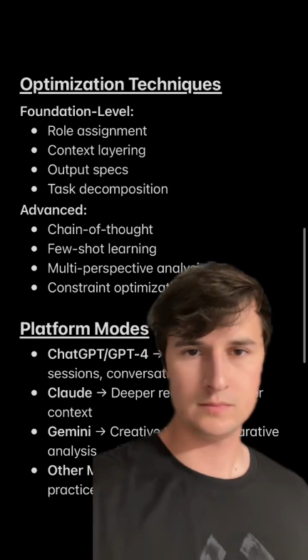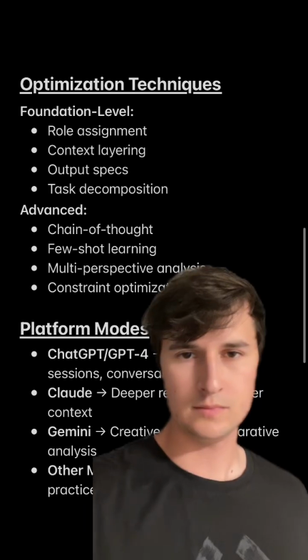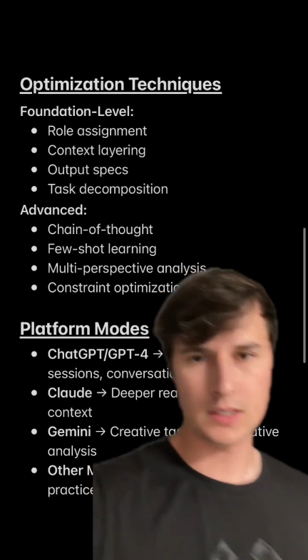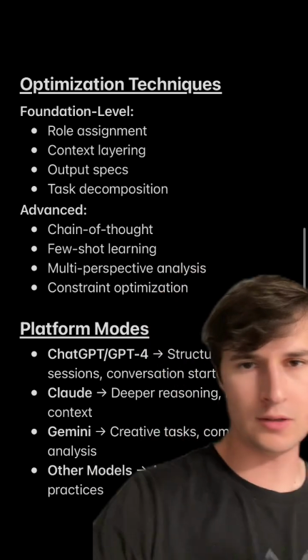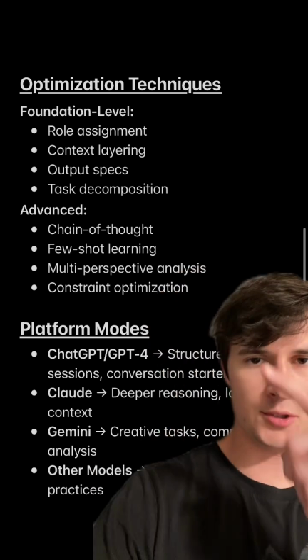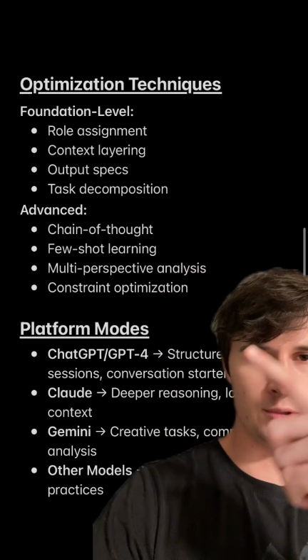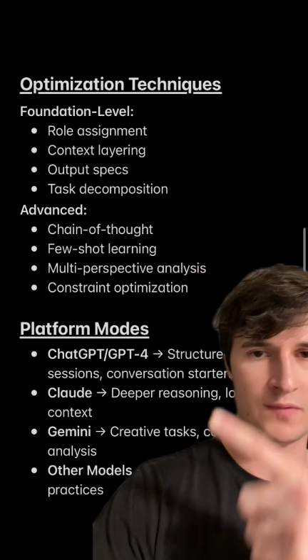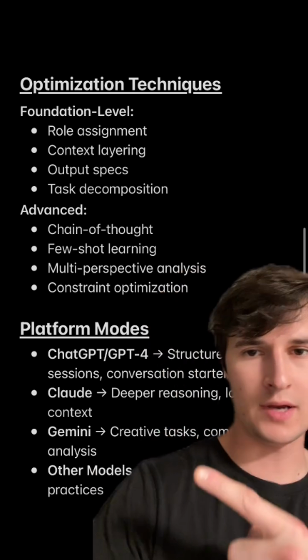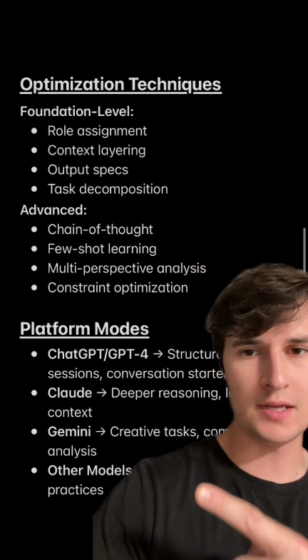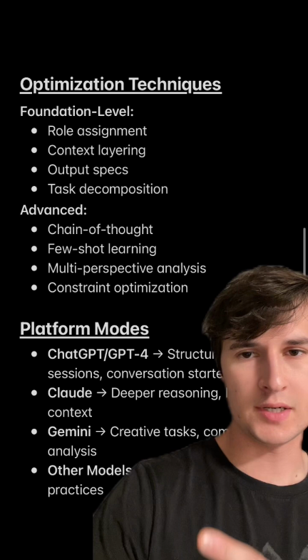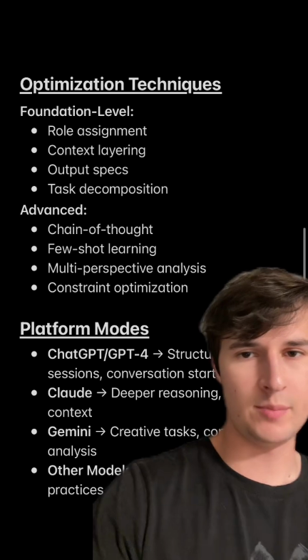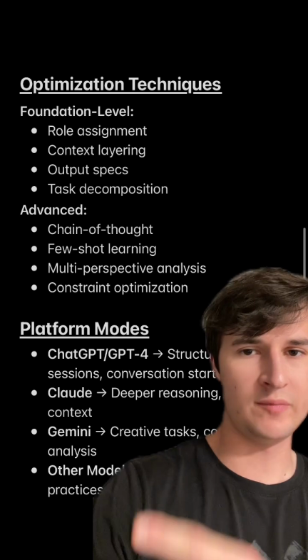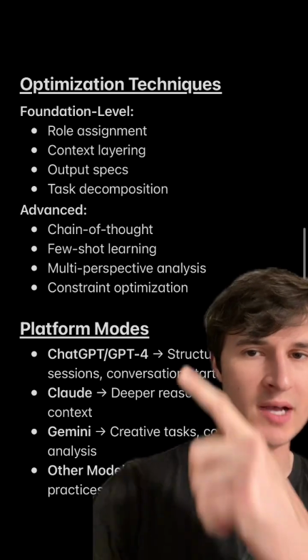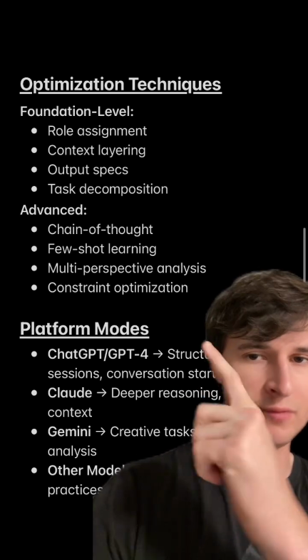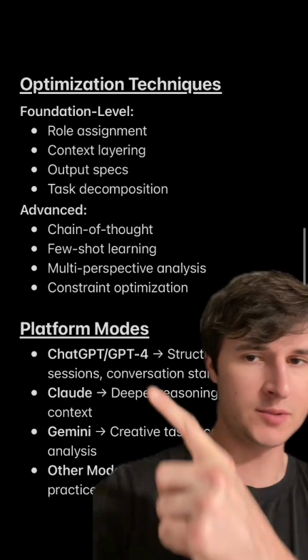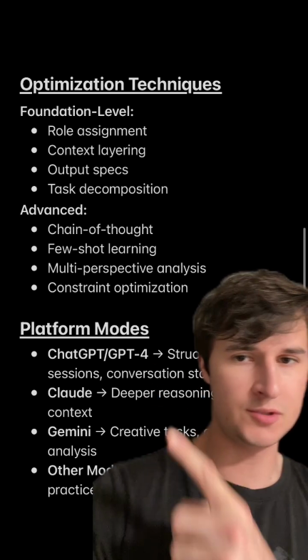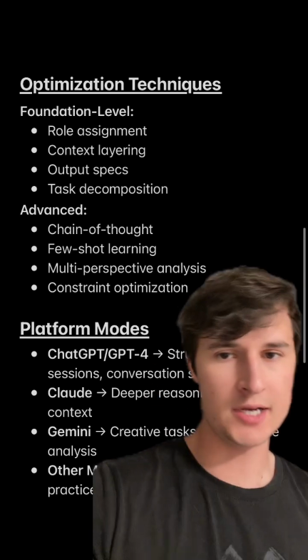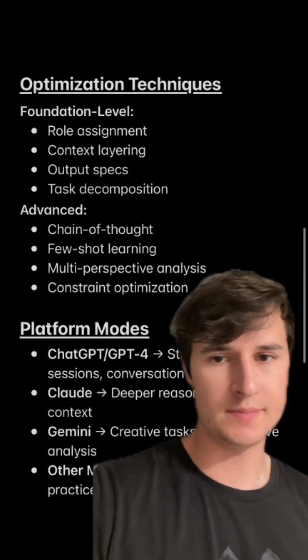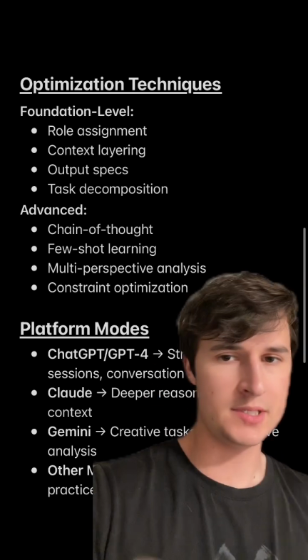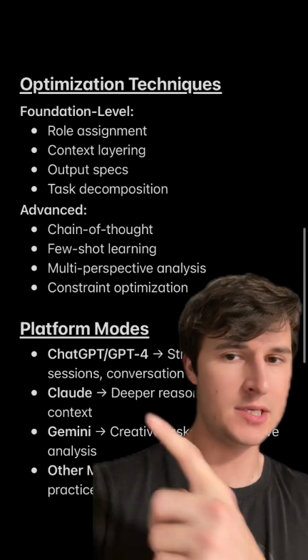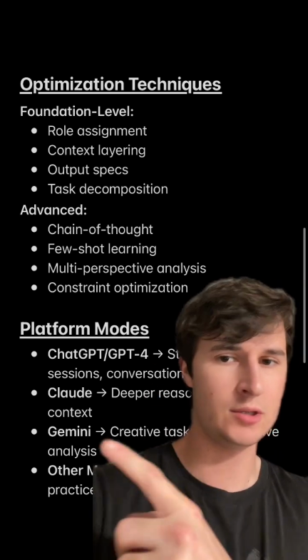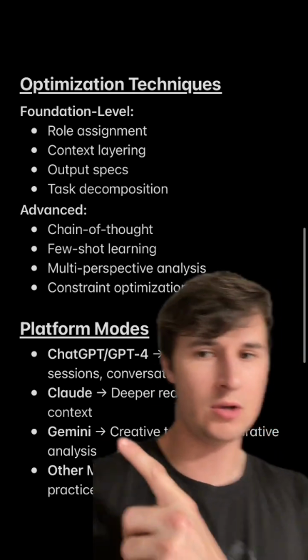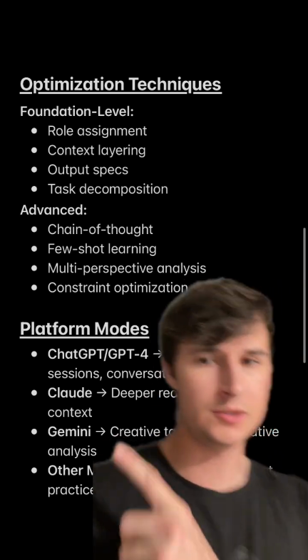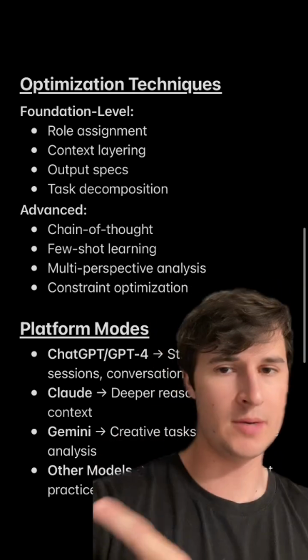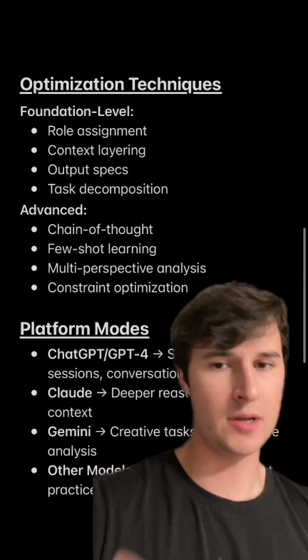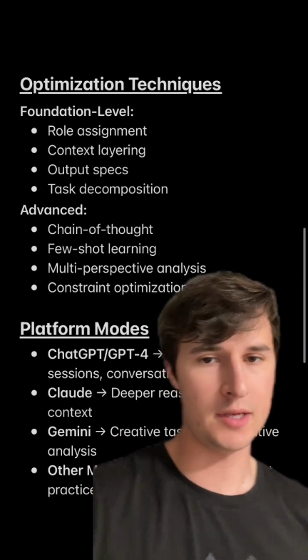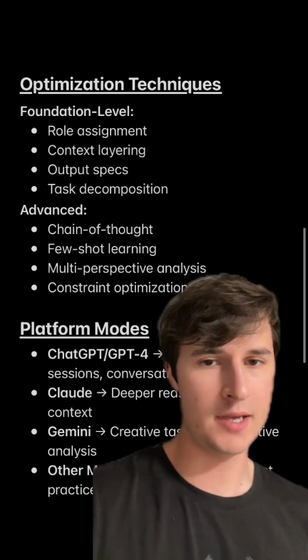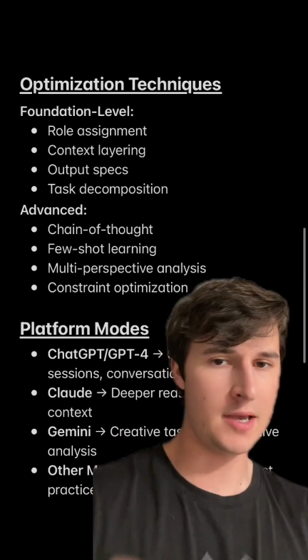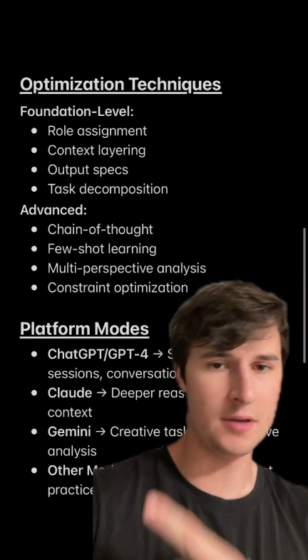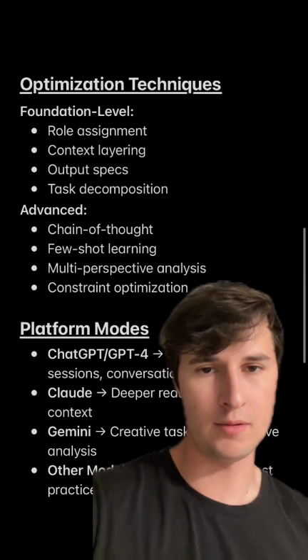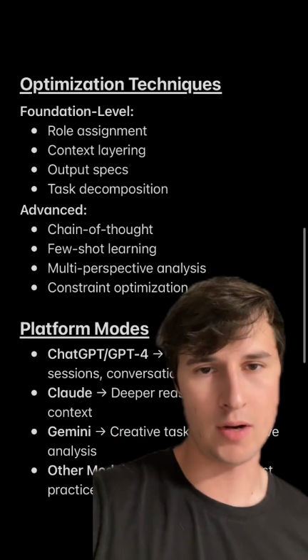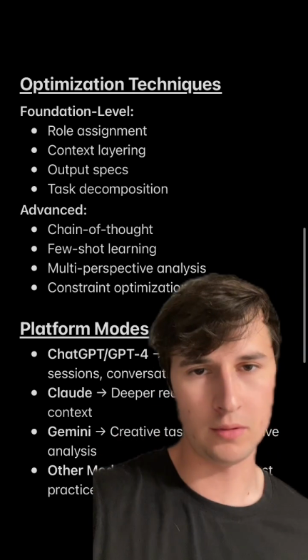It also works for any type of platform — so ChatGPT, Claude, Gemini, and any other model.